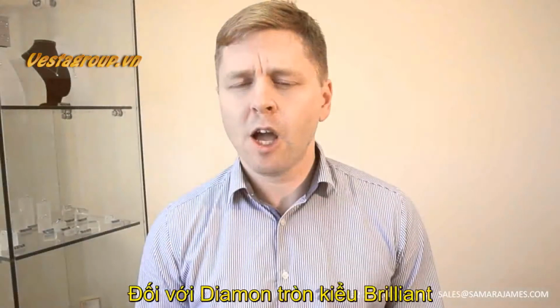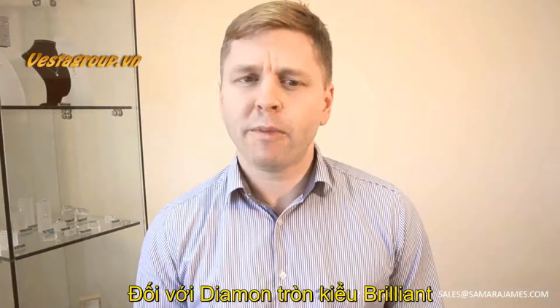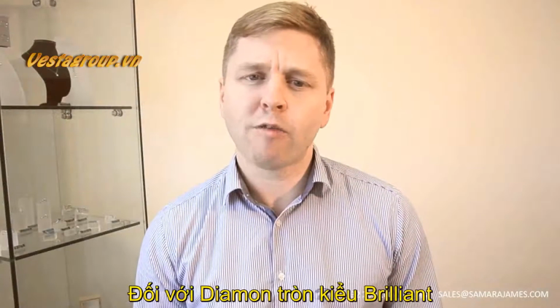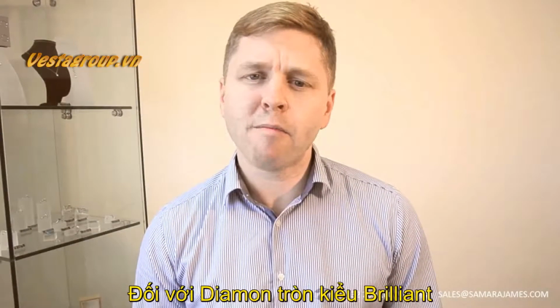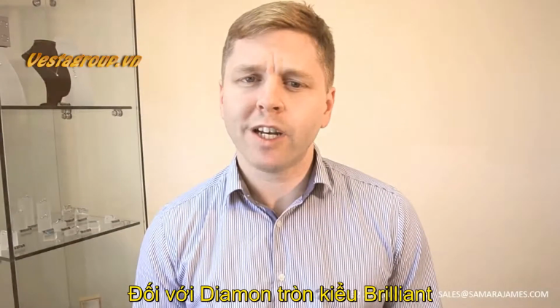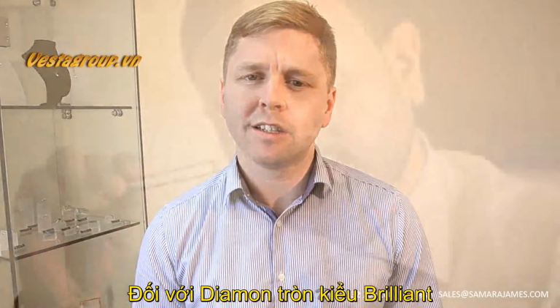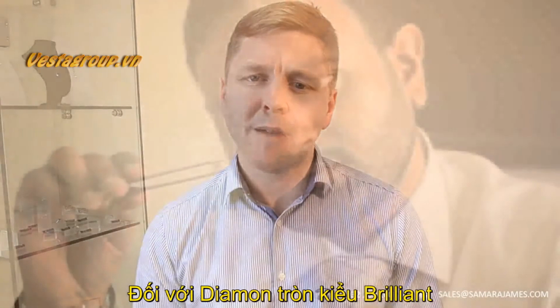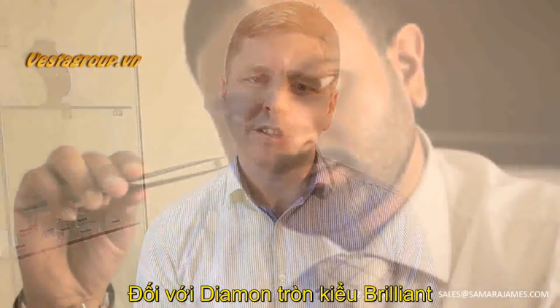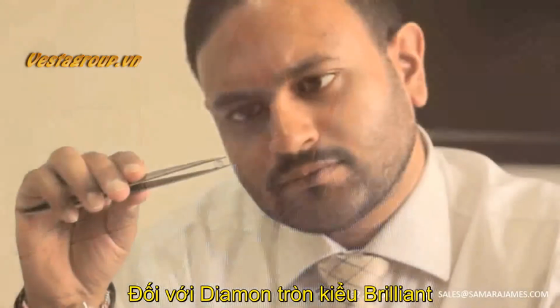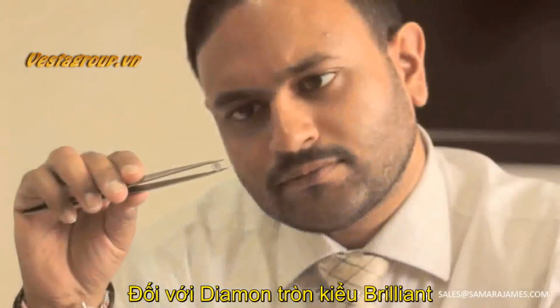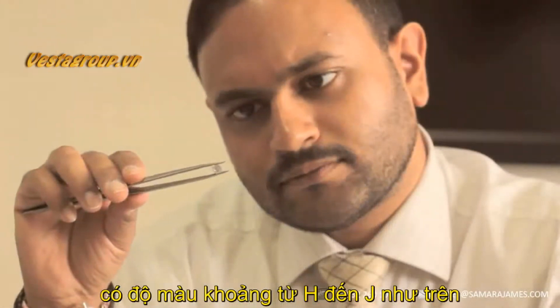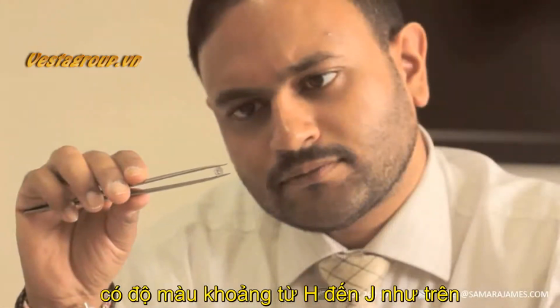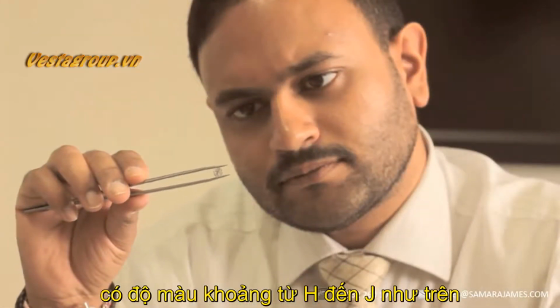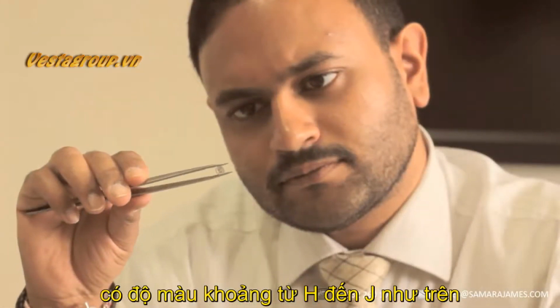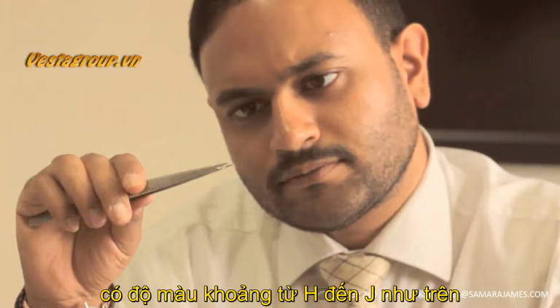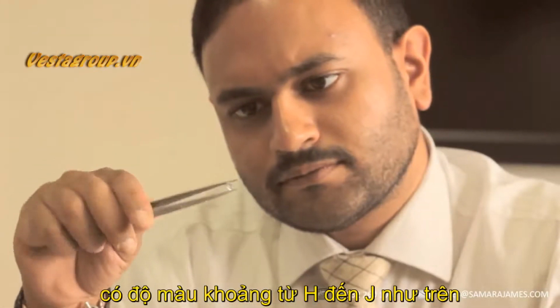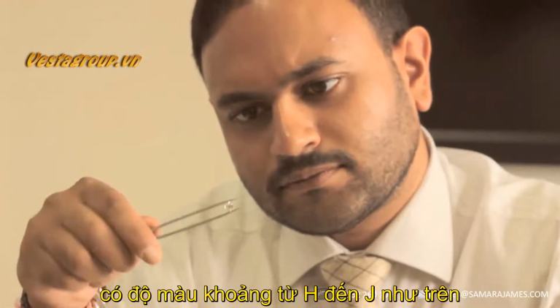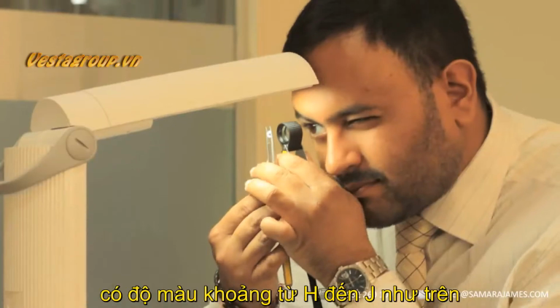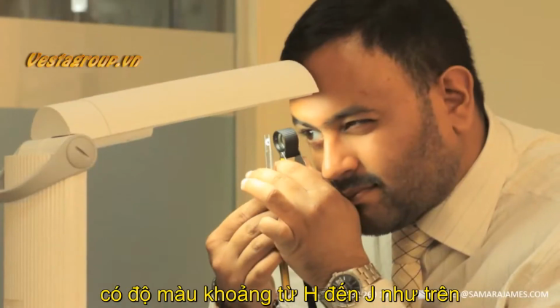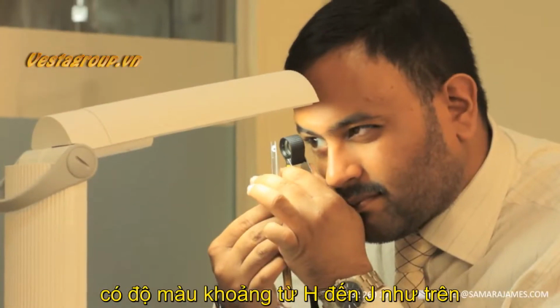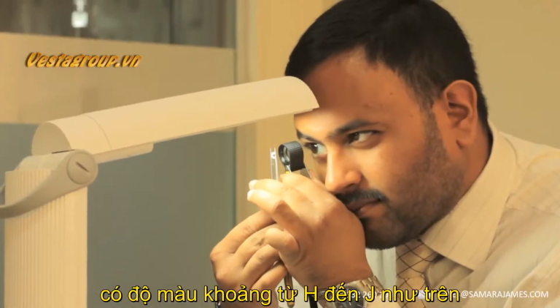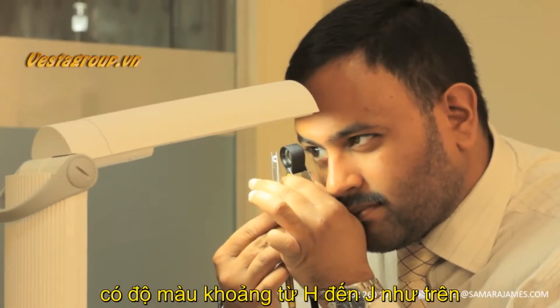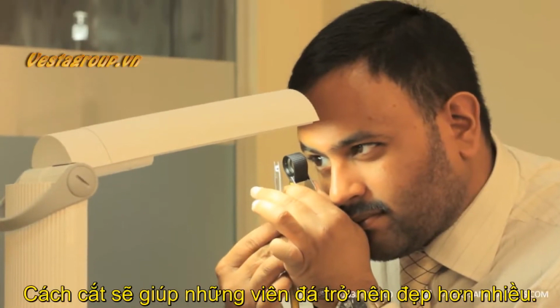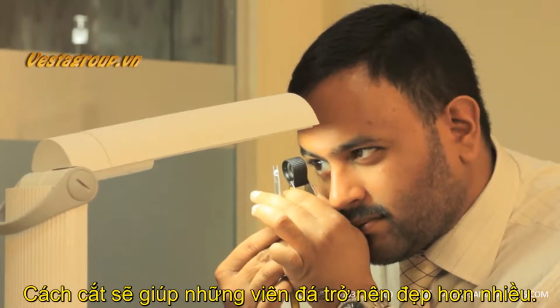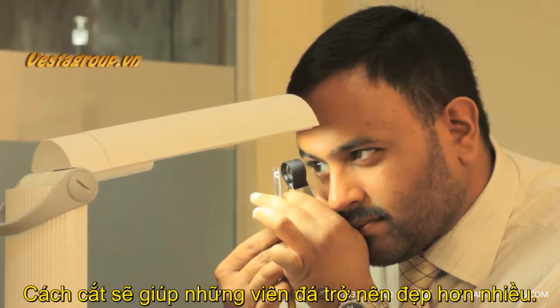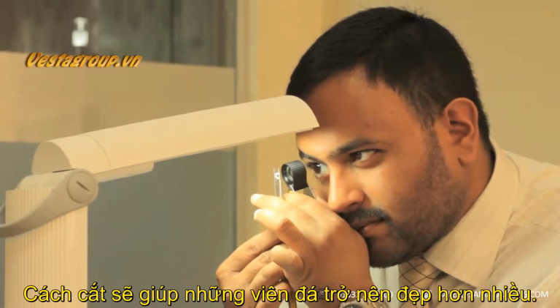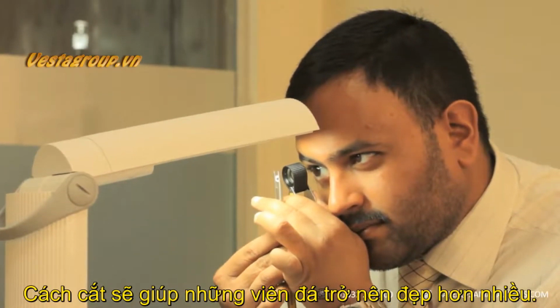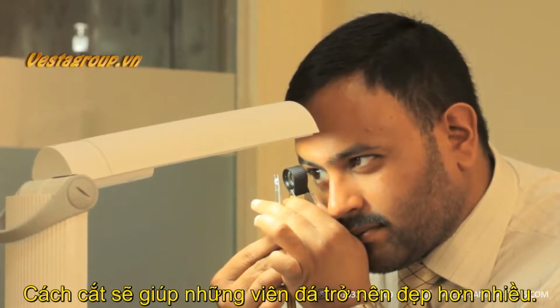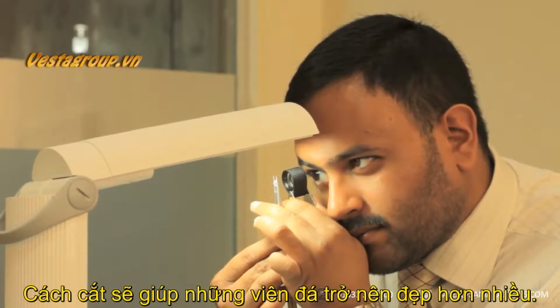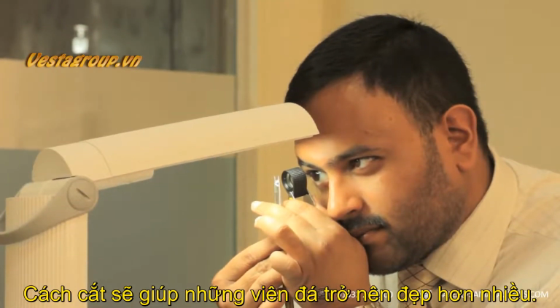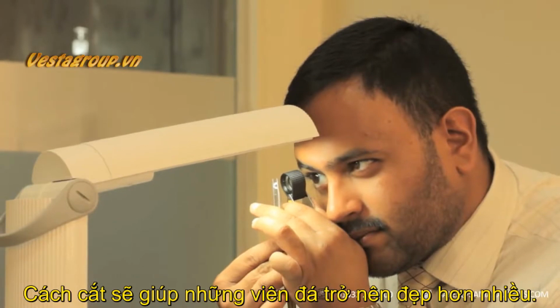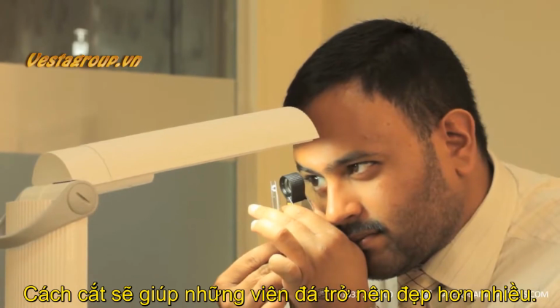But in a round brilliant diamond, provided you choose a colour that is H or above, it is the cut grade that makes a diamond look more beautiful.